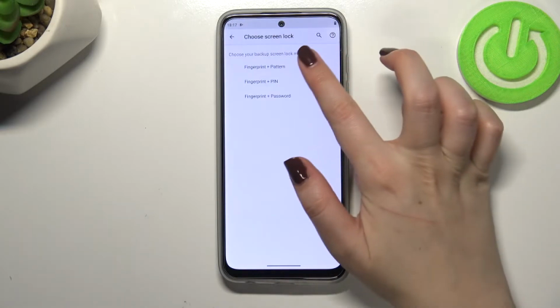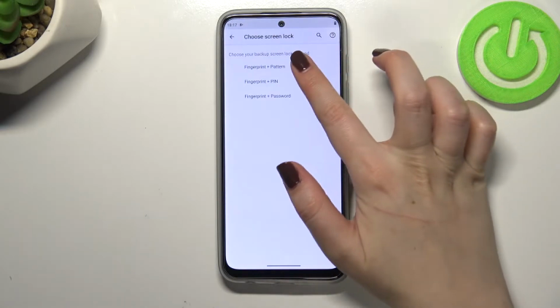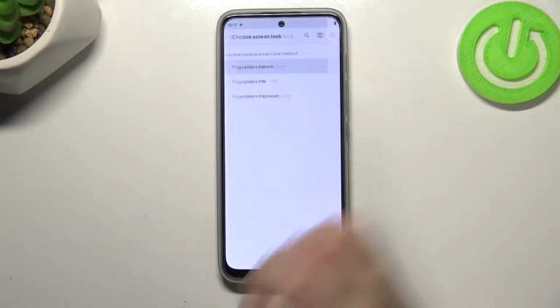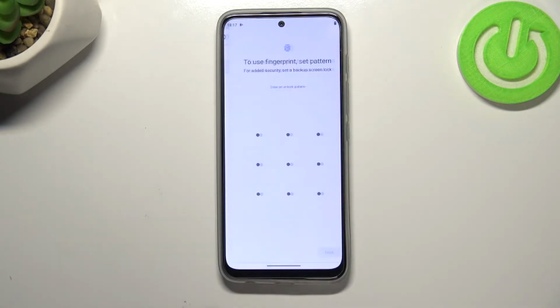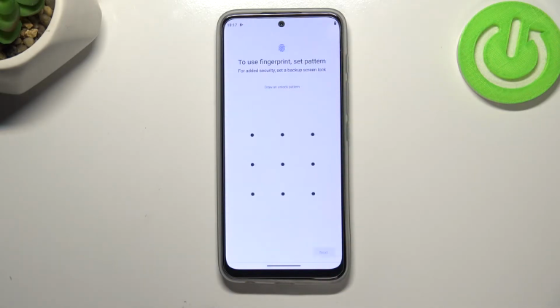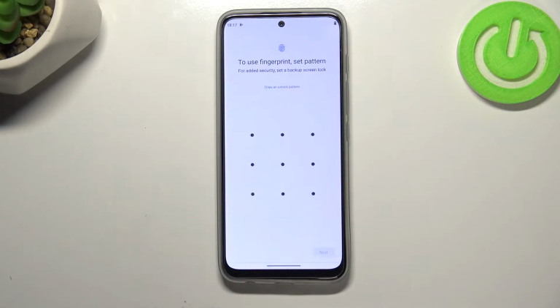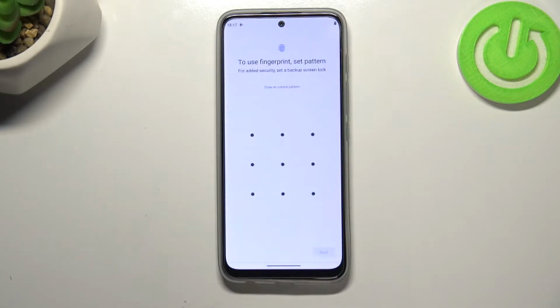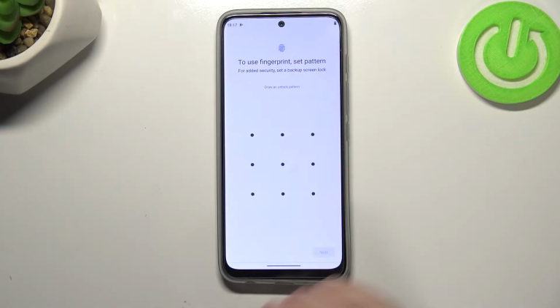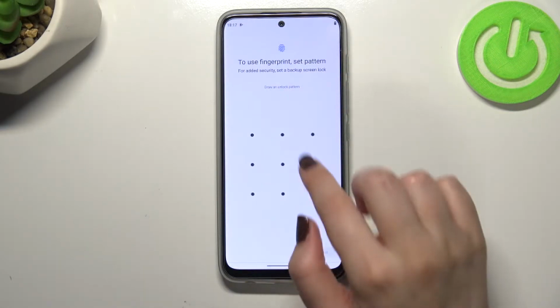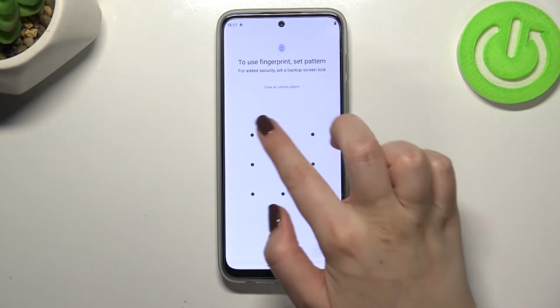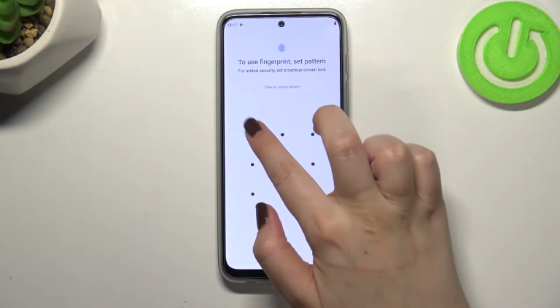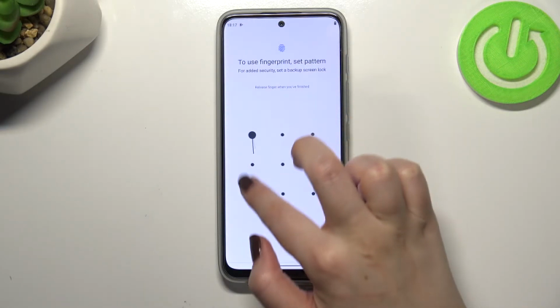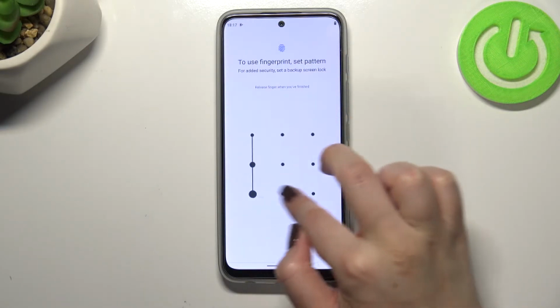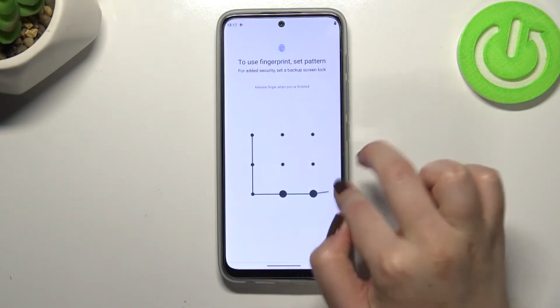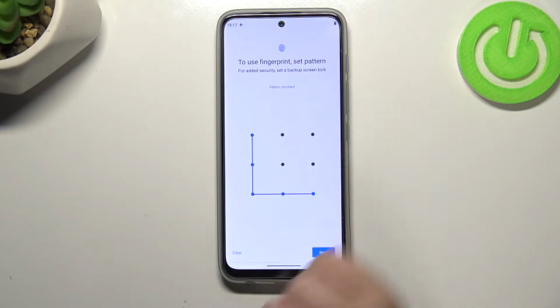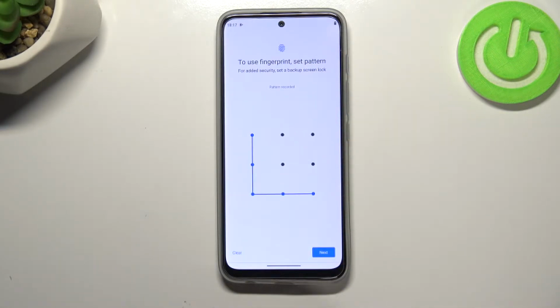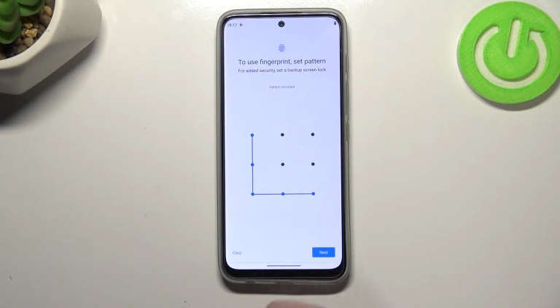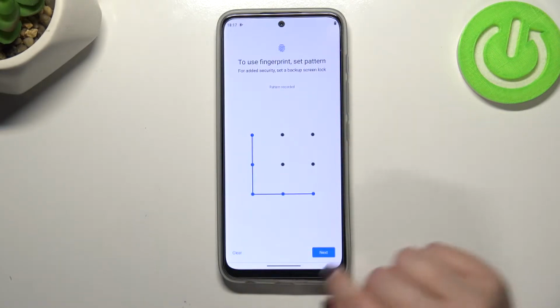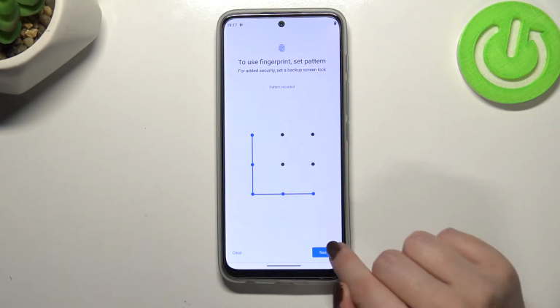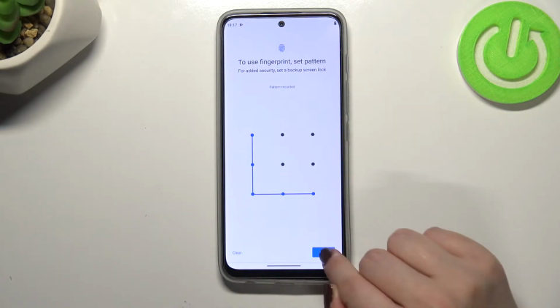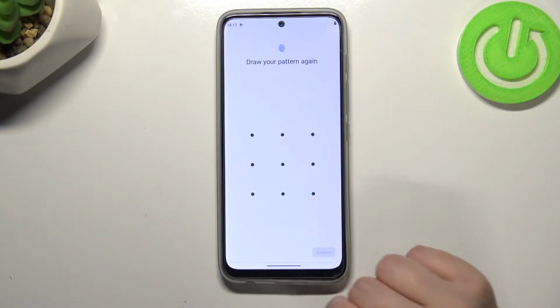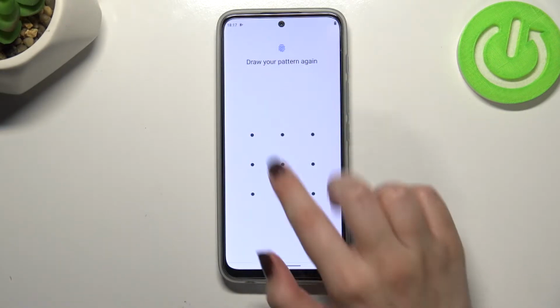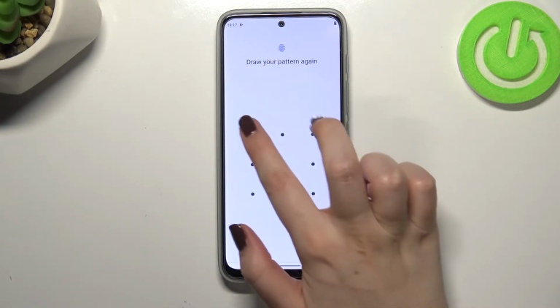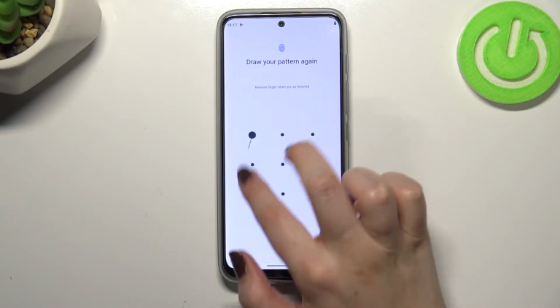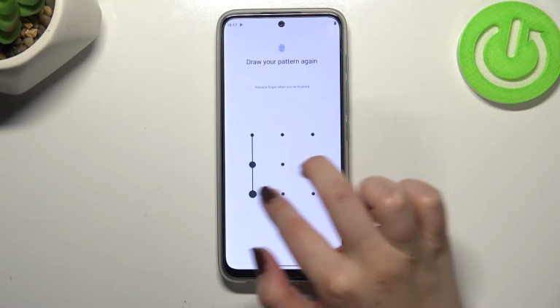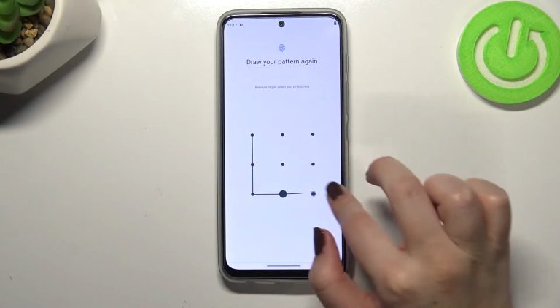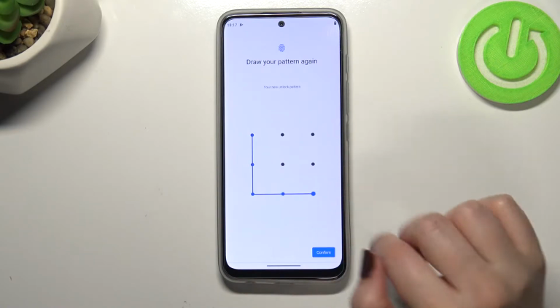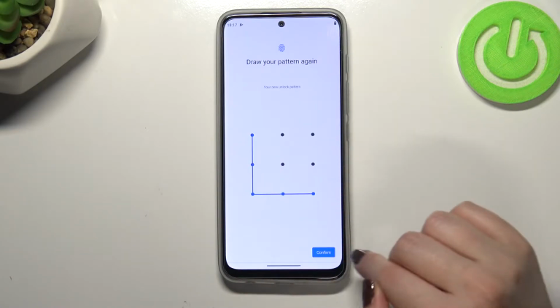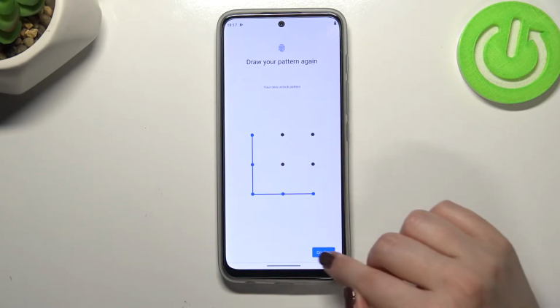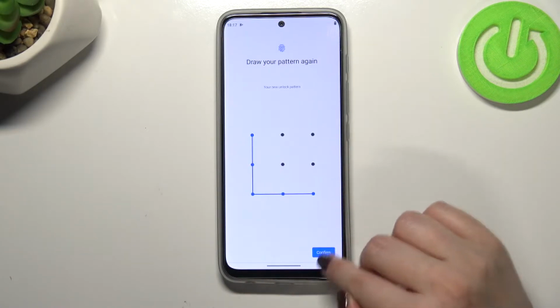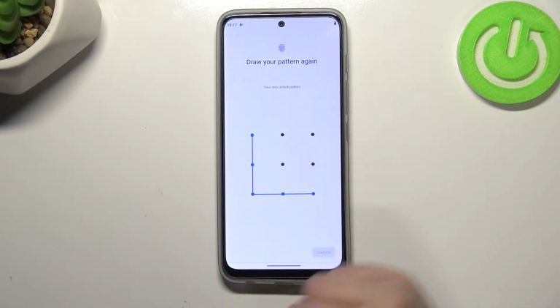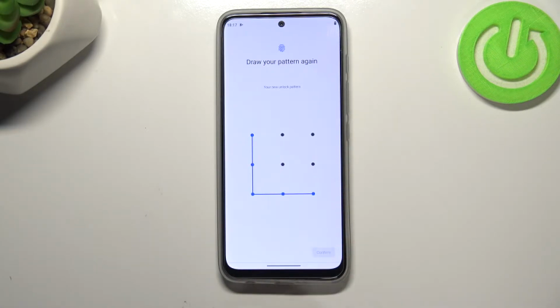So let me pick the pattern, for example. Let me draw it, tap on Next, redraw it, and confirm.